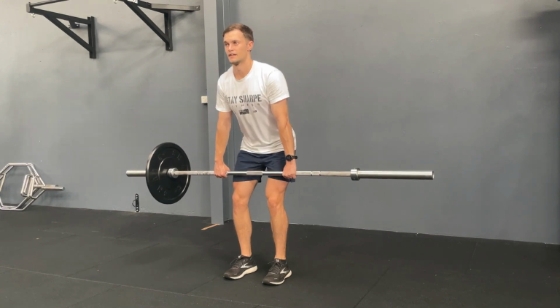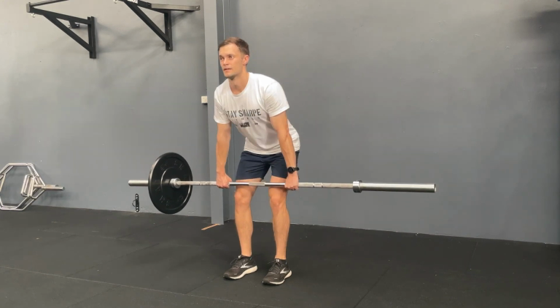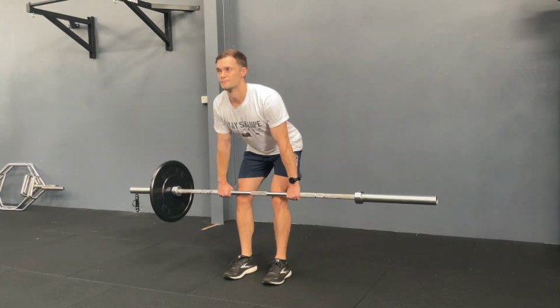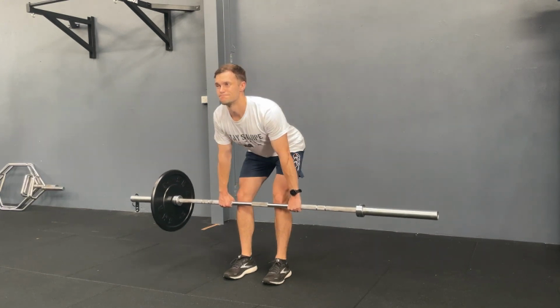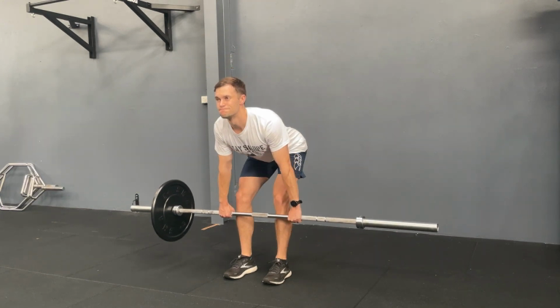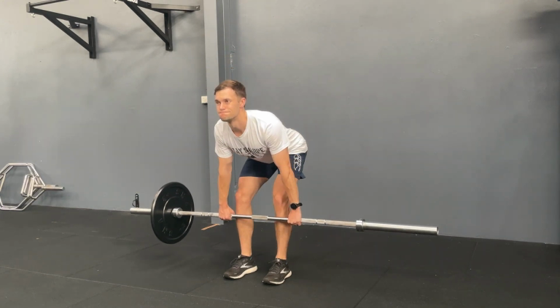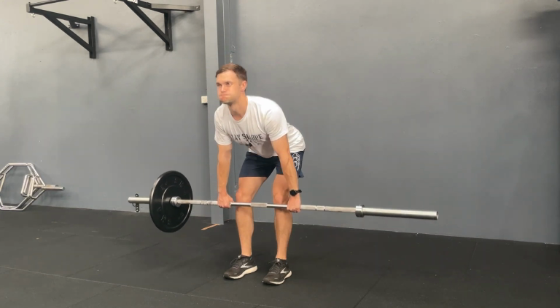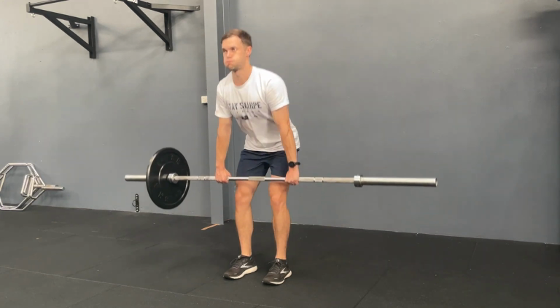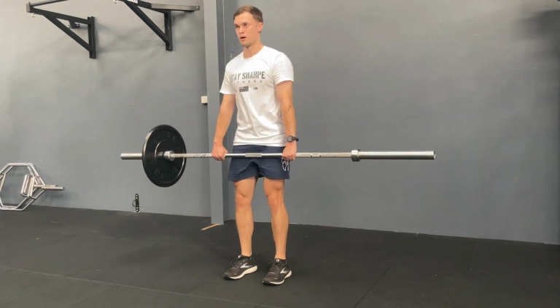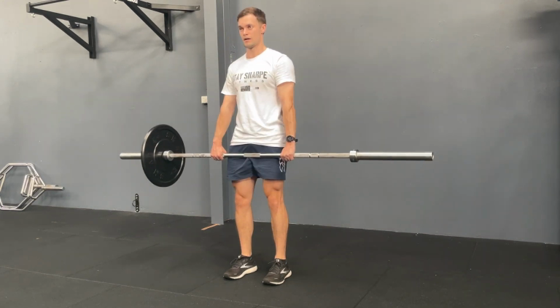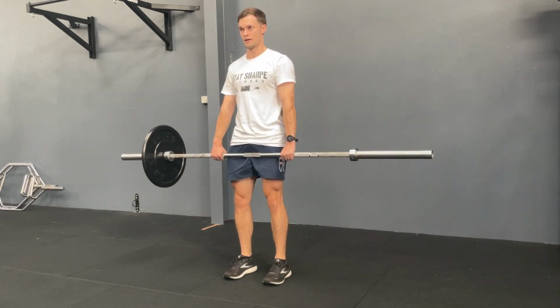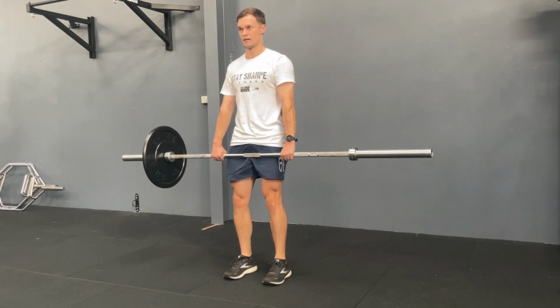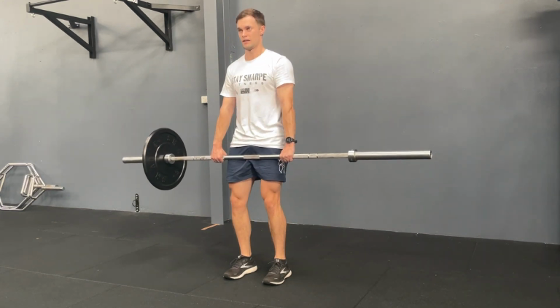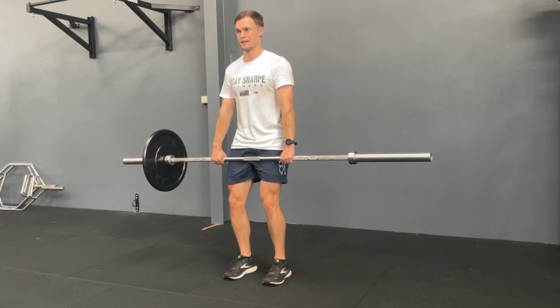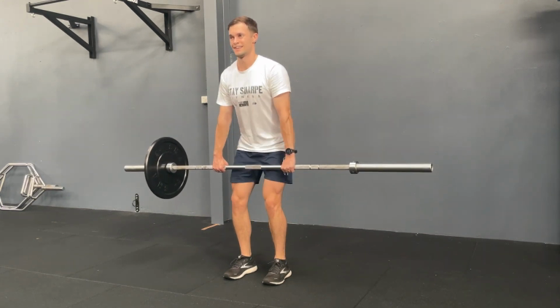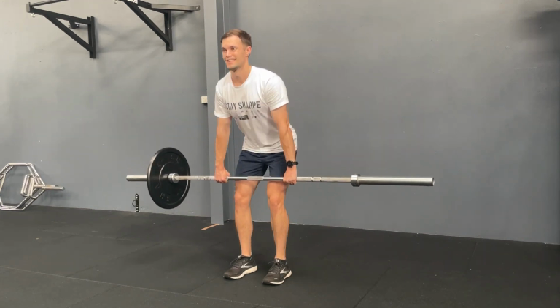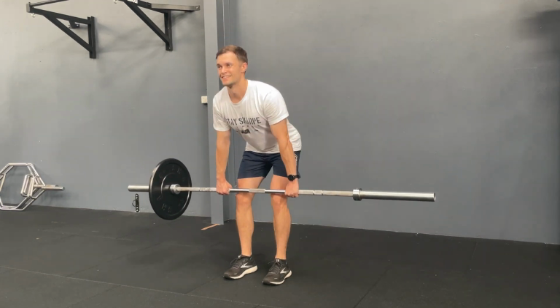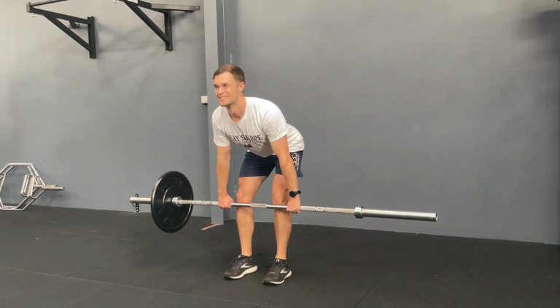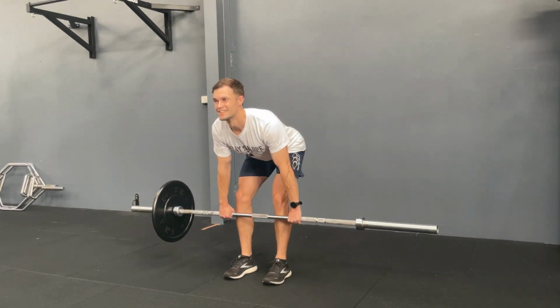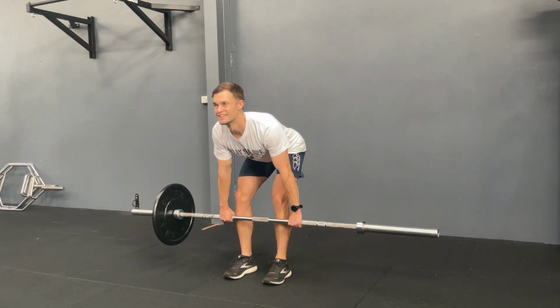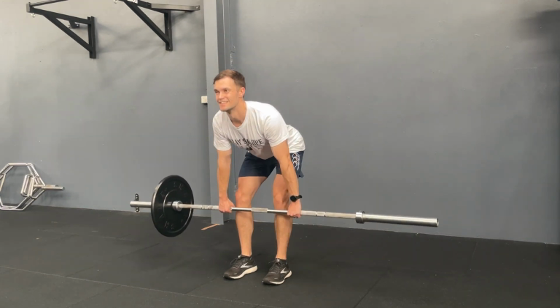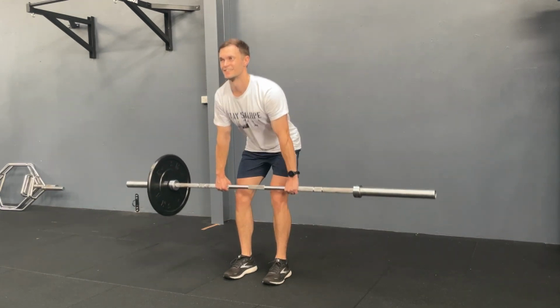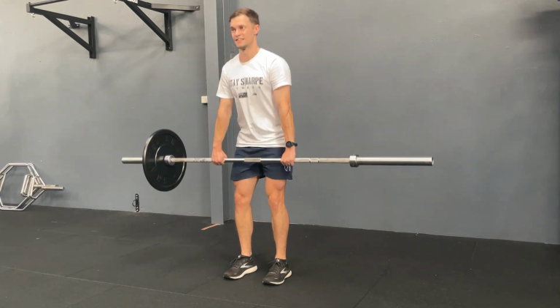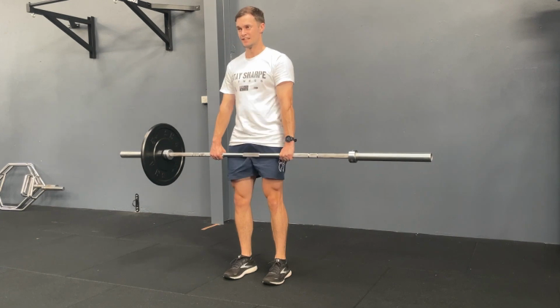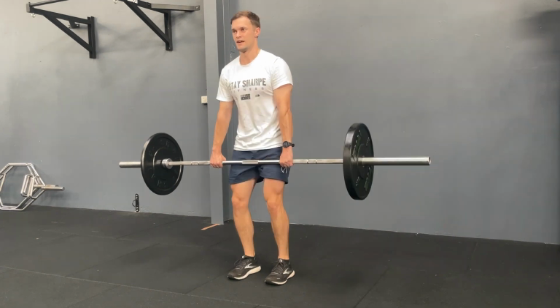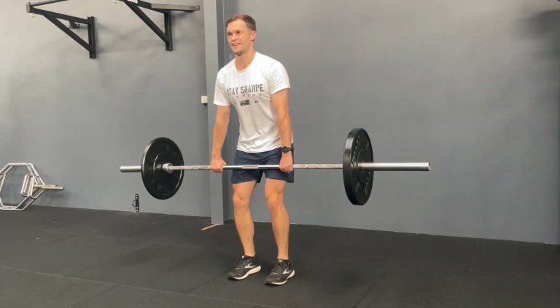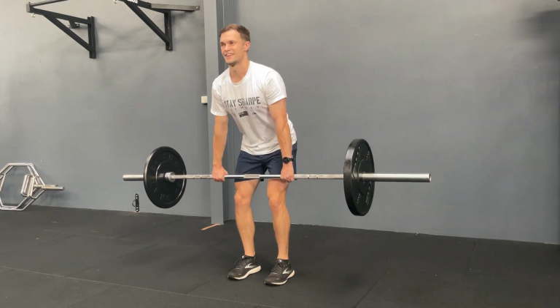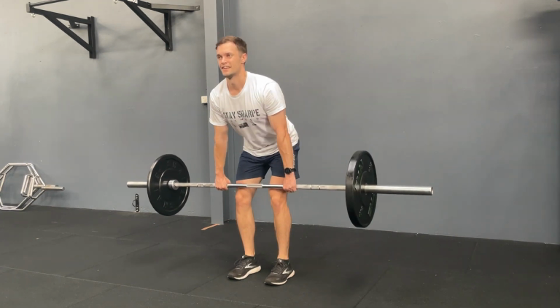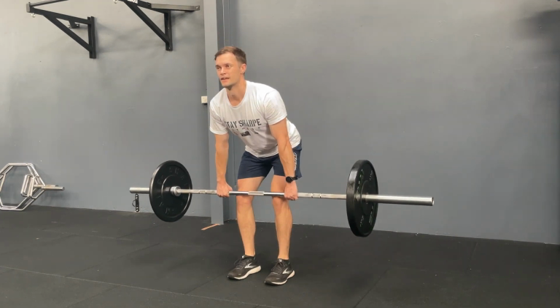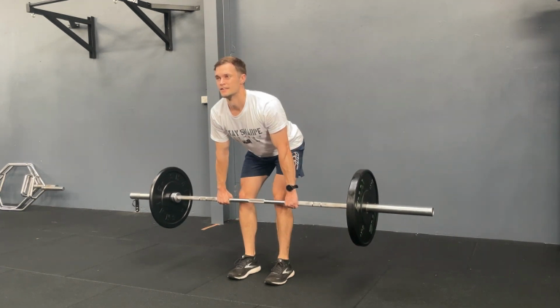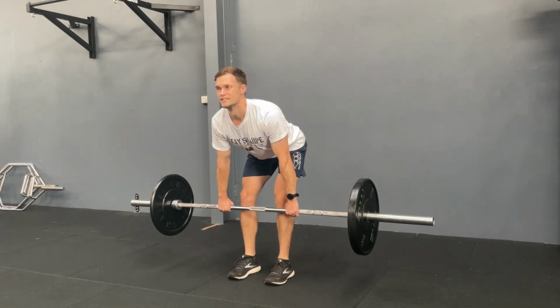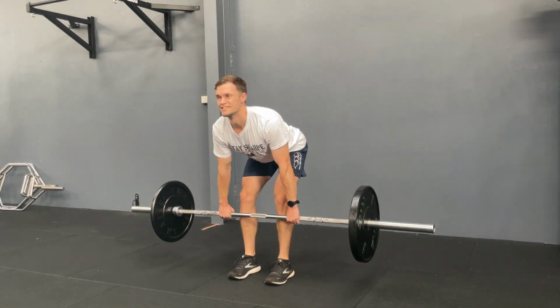The heavier side of the bar is going to try and put your body off balance, so try and stay nice and aligned while you're doing this exercise.